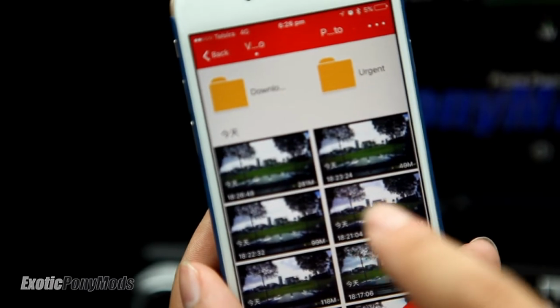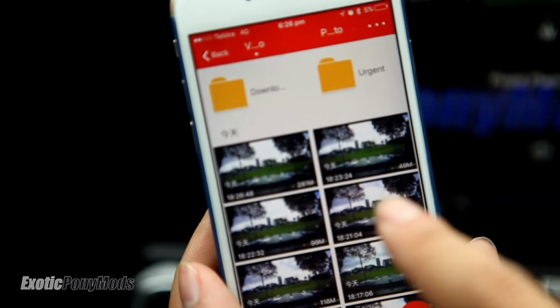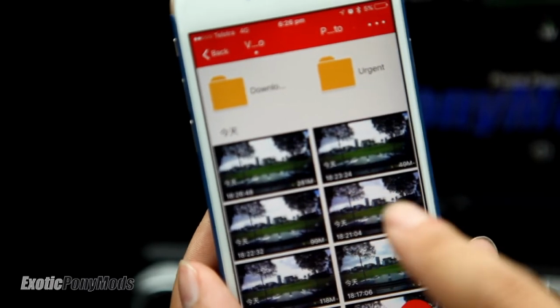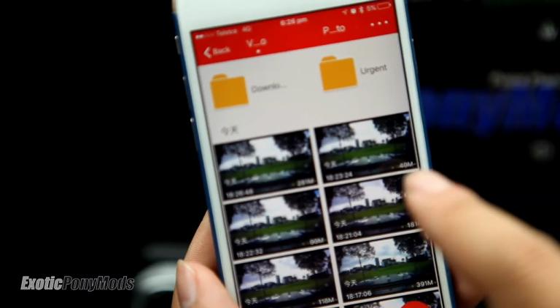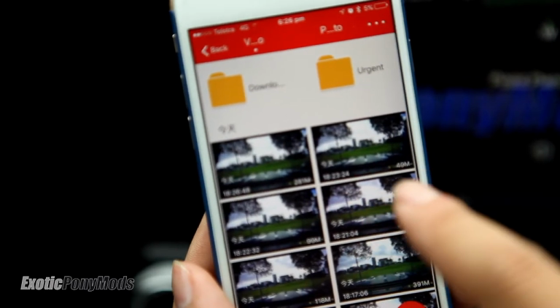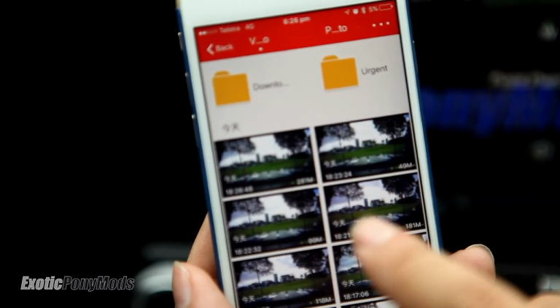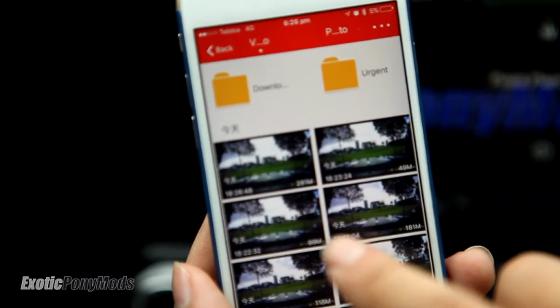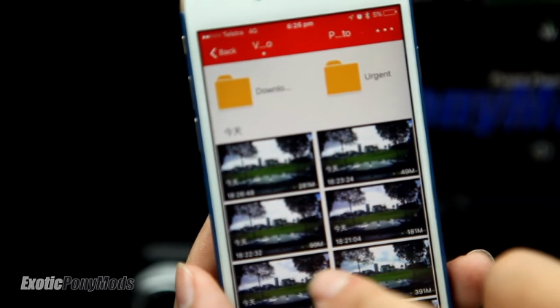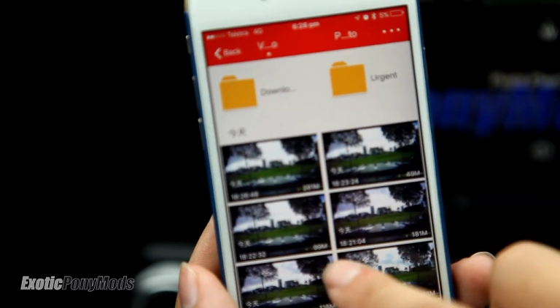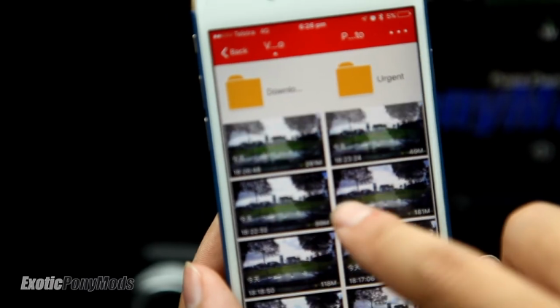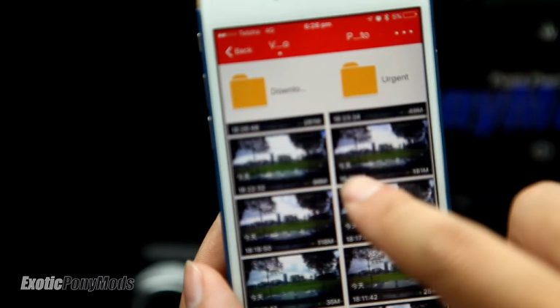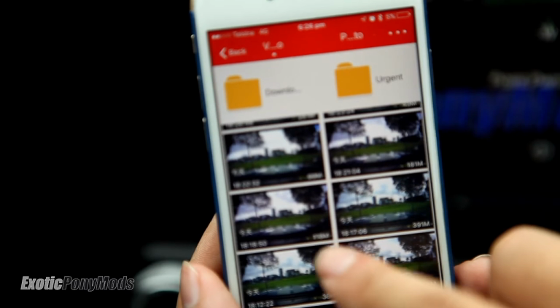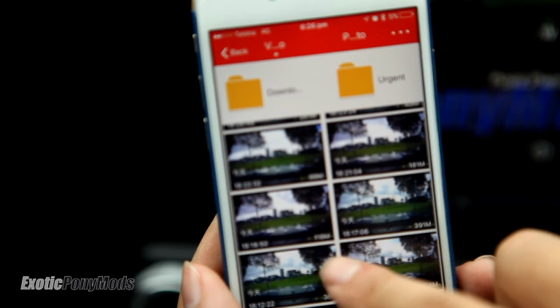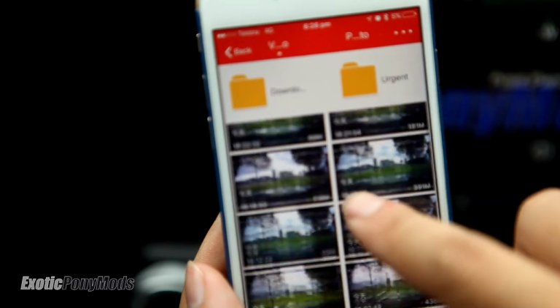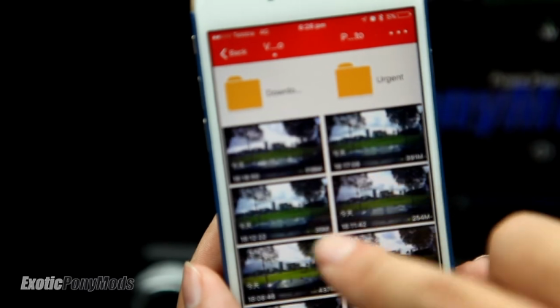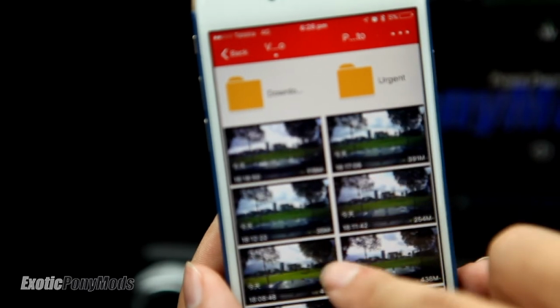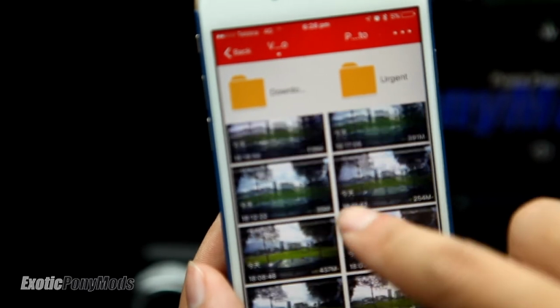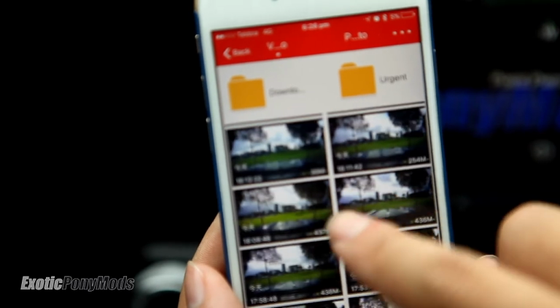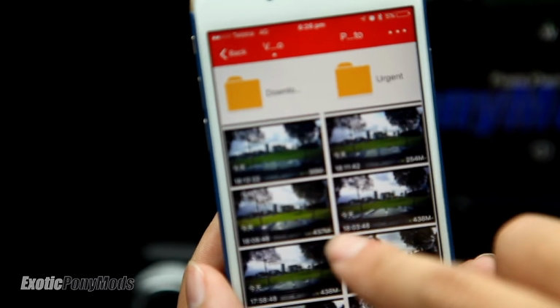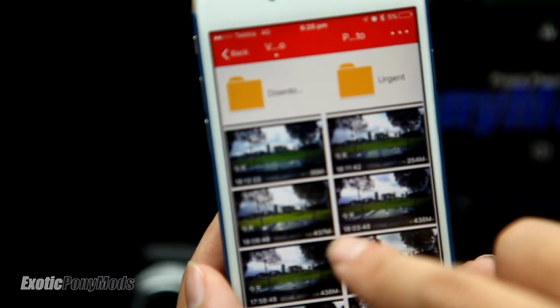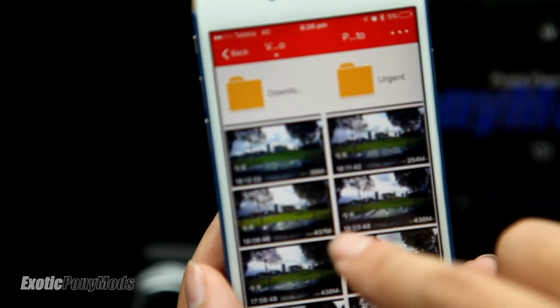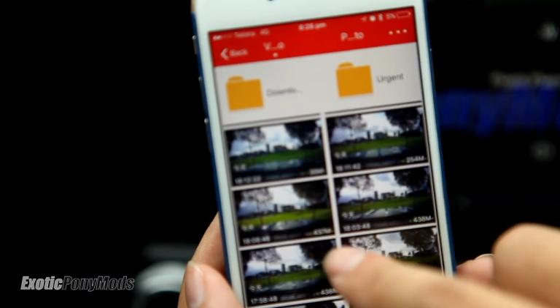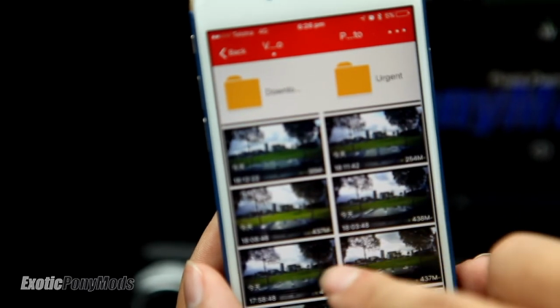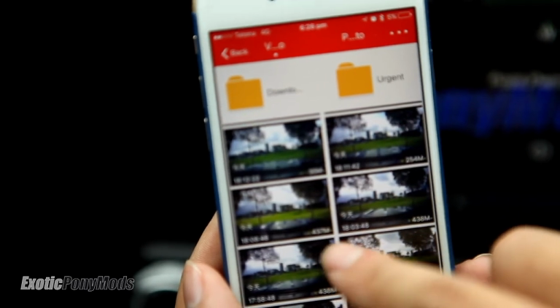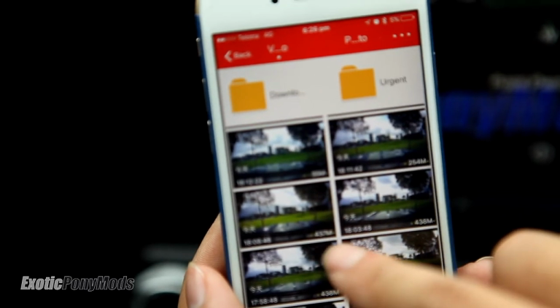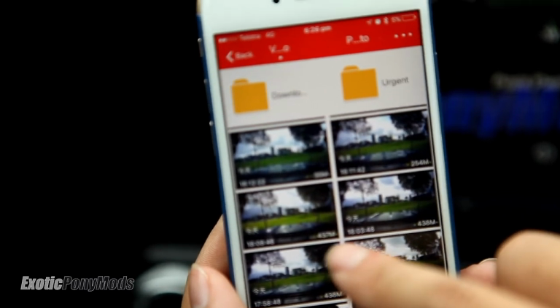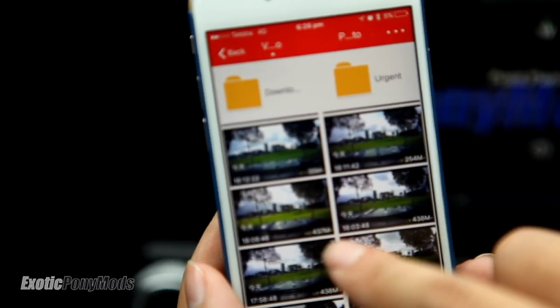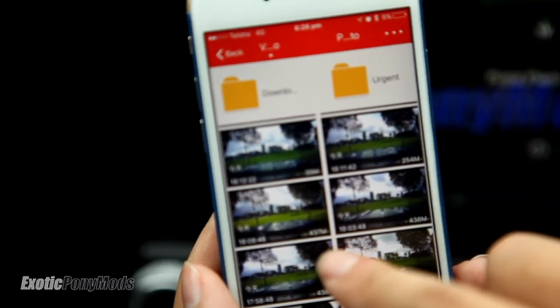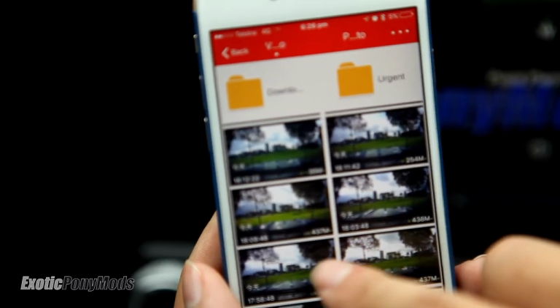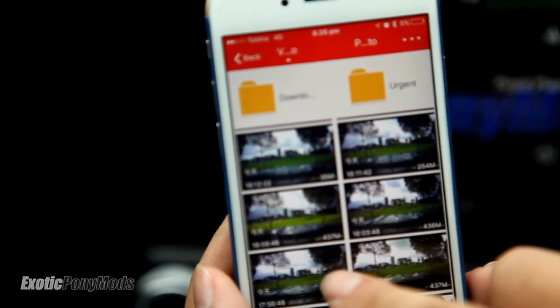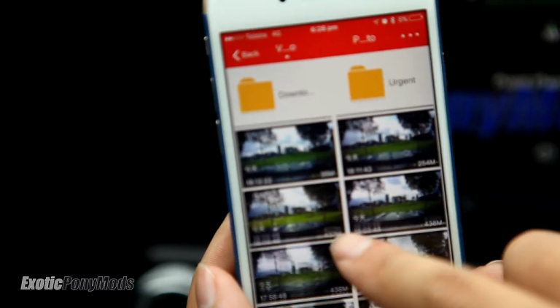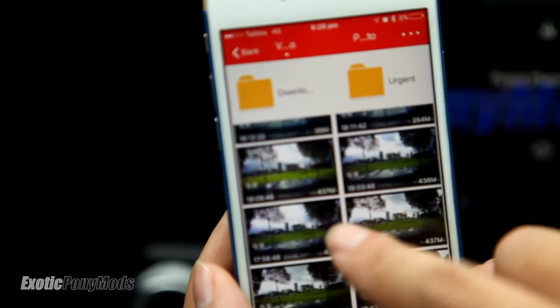This basically works like the GoPro, but I think it's even better than the GoPro app because the GoPro app is pretty bad.